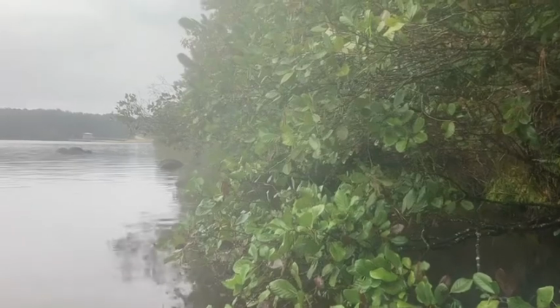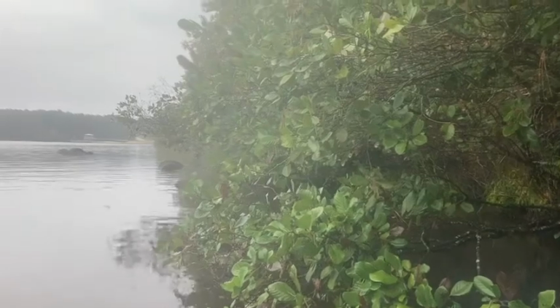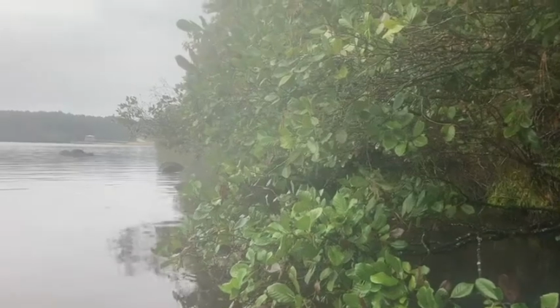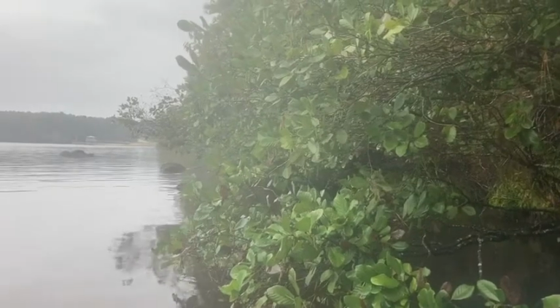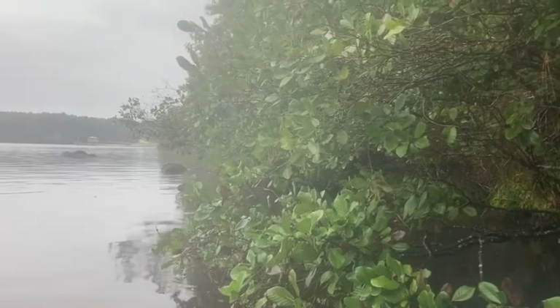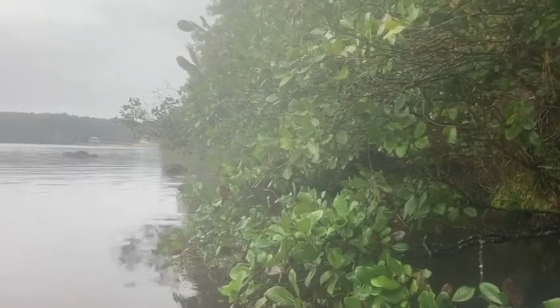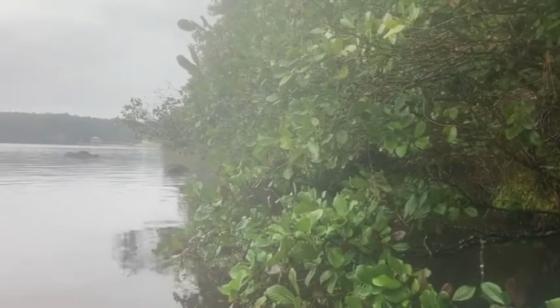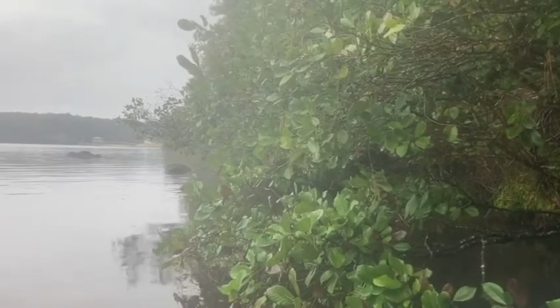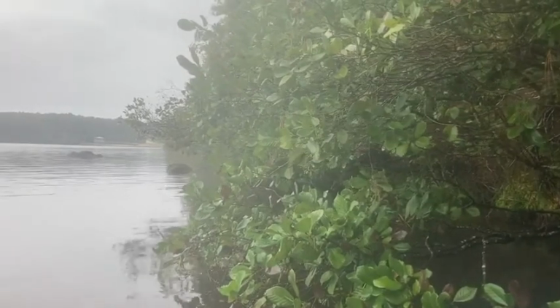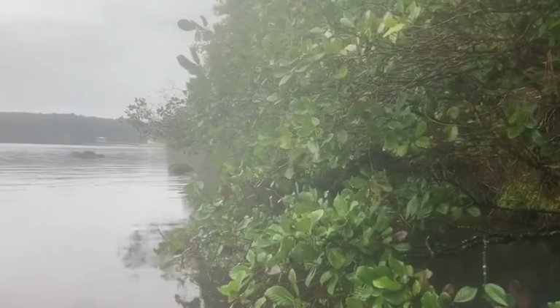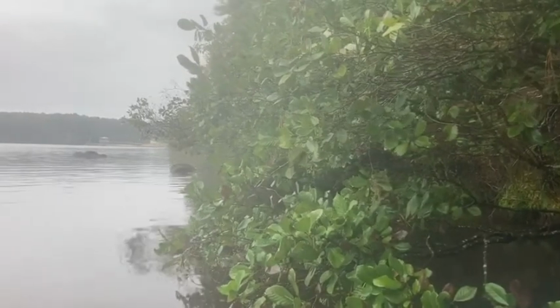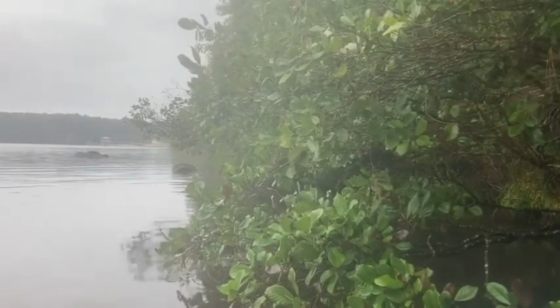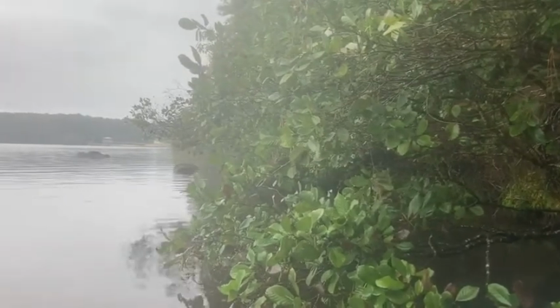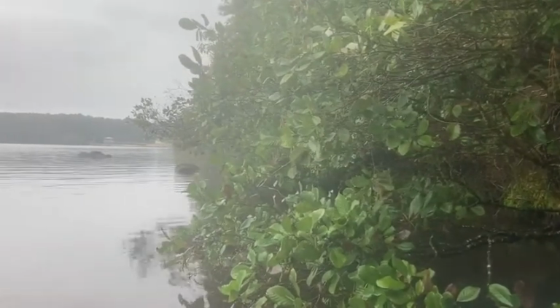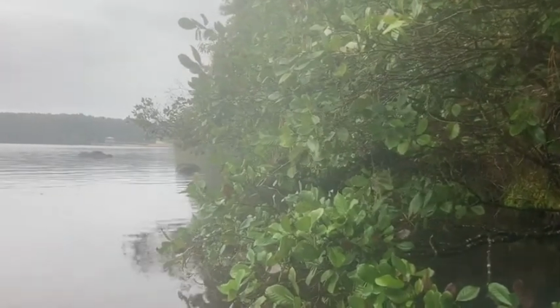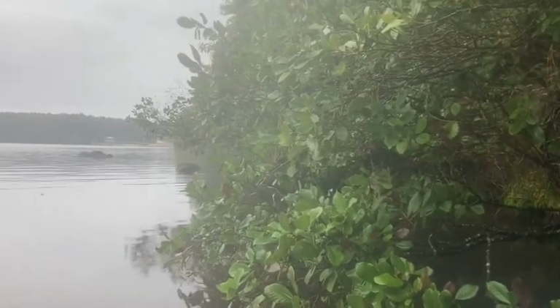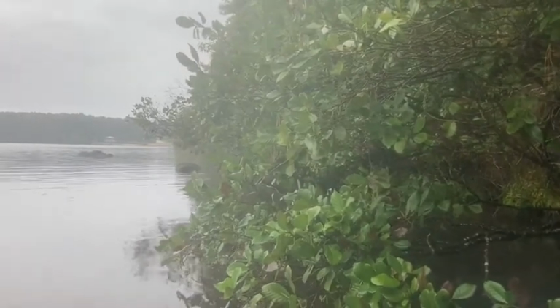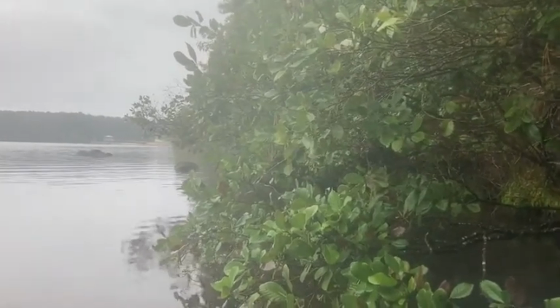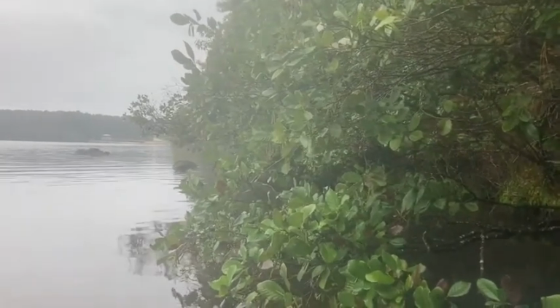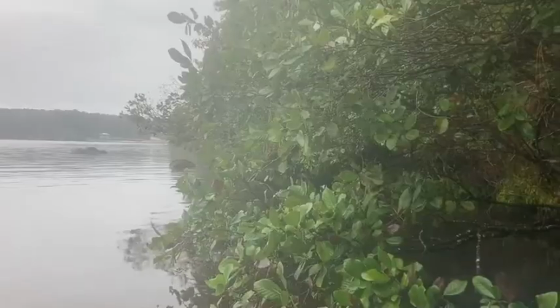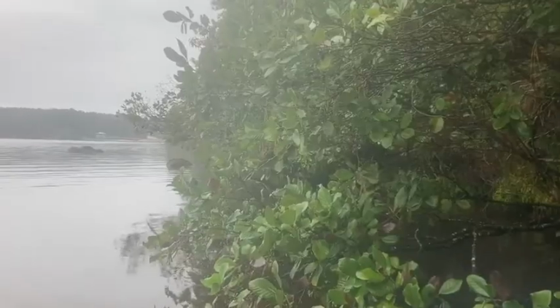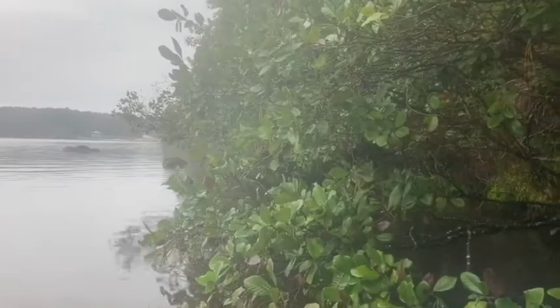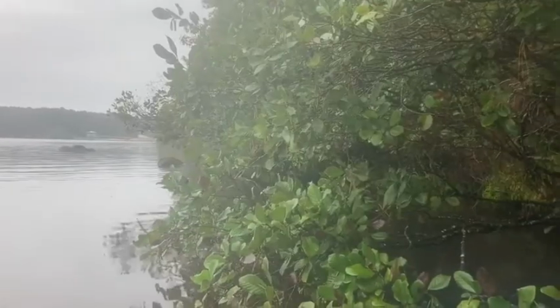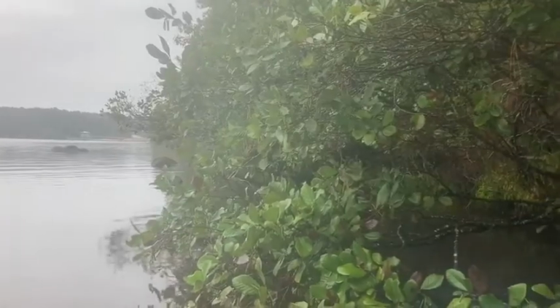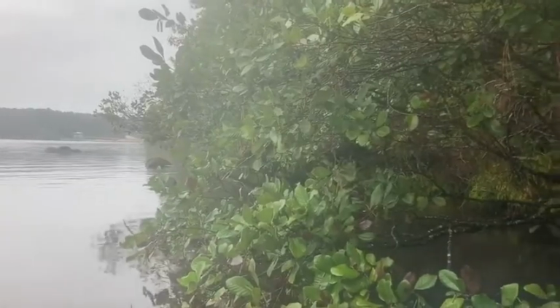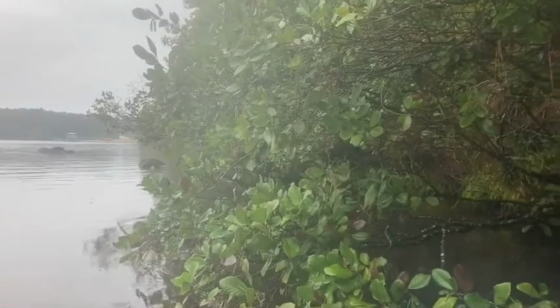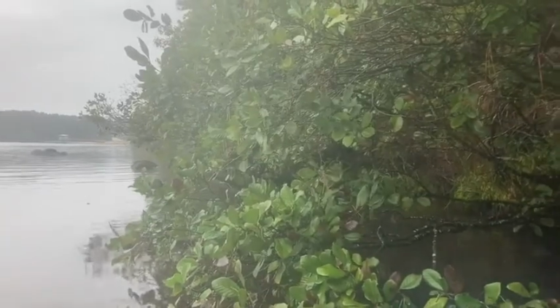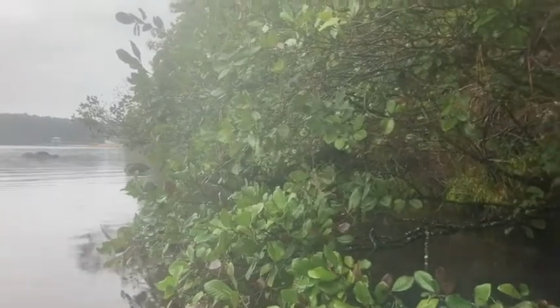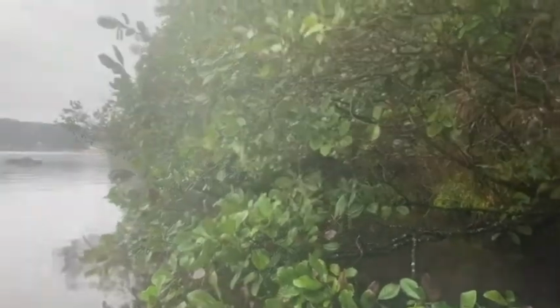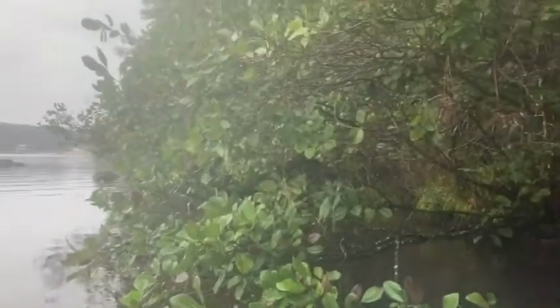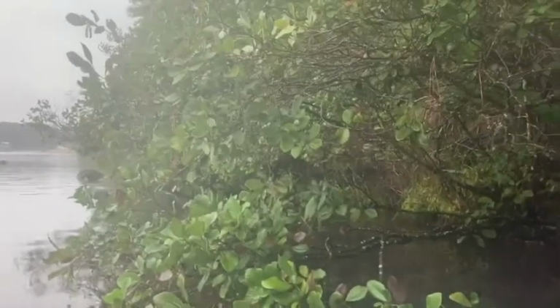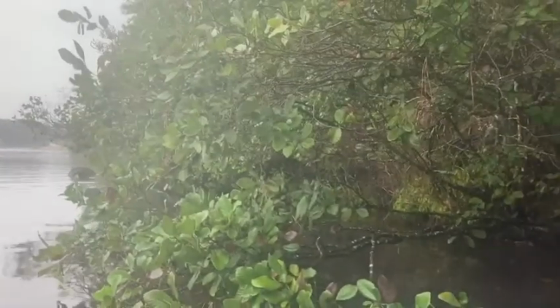Hey guys, welcome back to NC State Dendrology. I'm out here at Lake Wheeler to talk to you about Alnus serulata, our tag alder, or red alder.